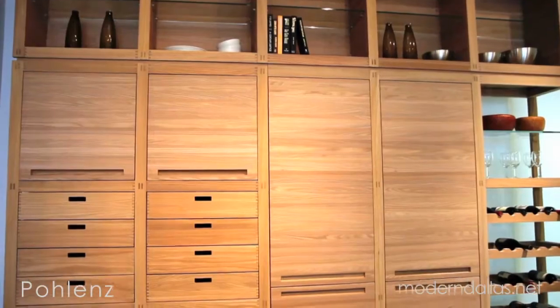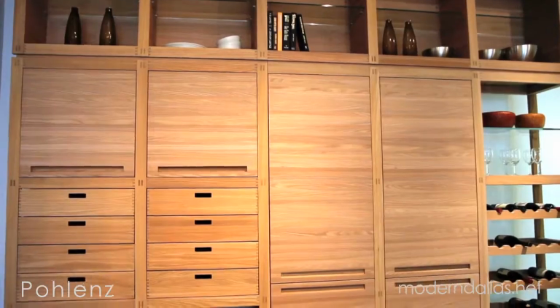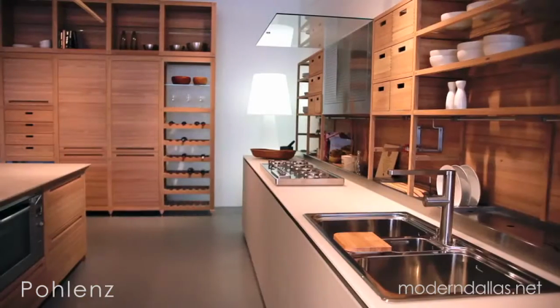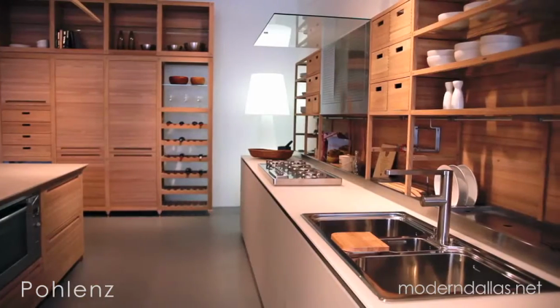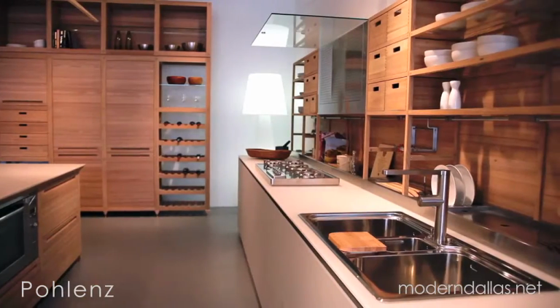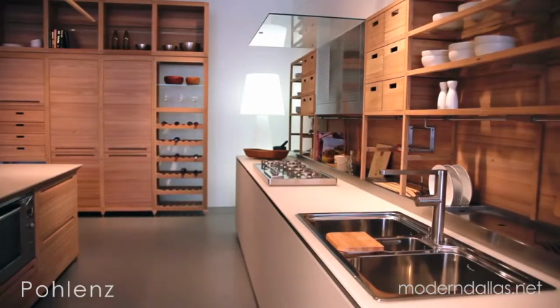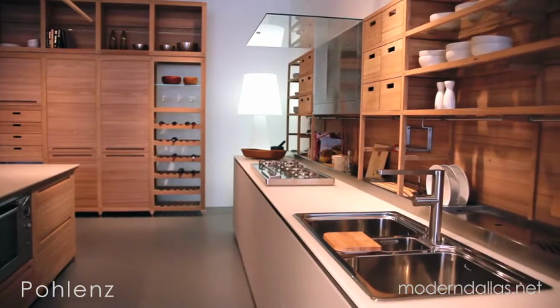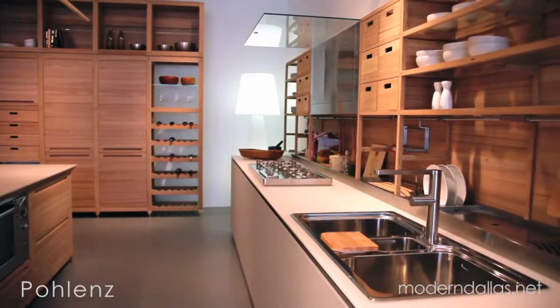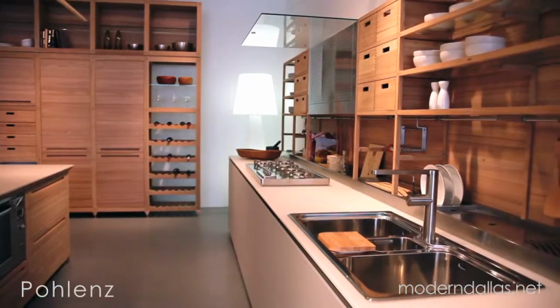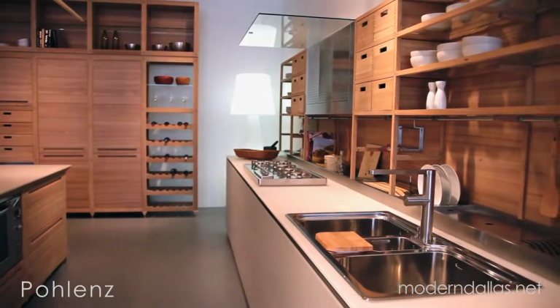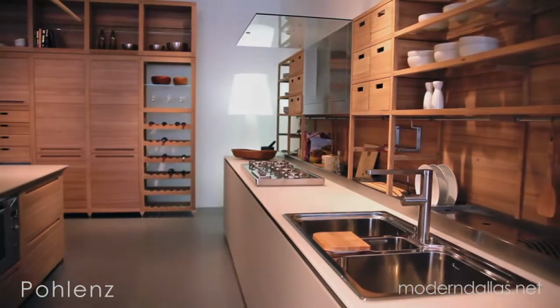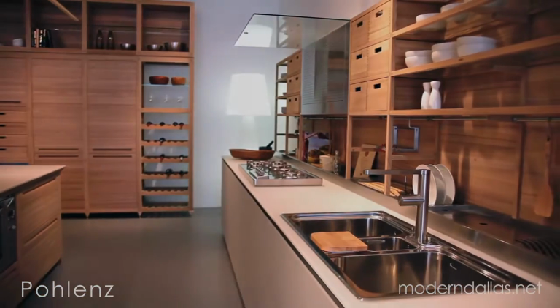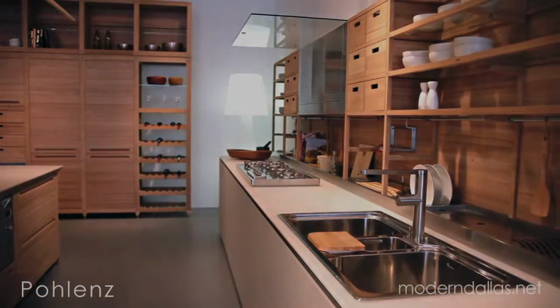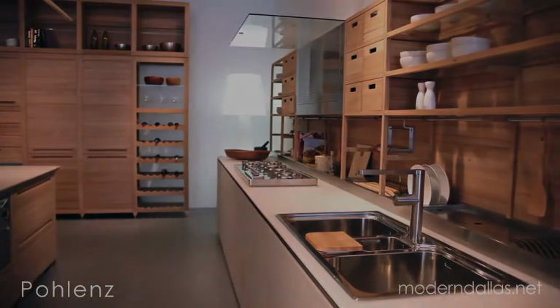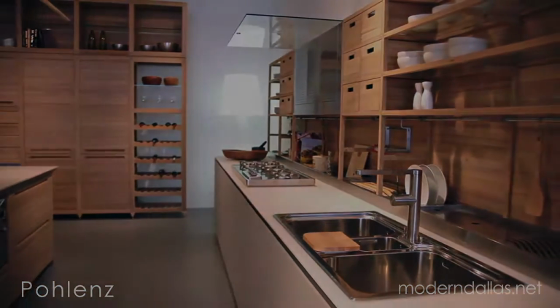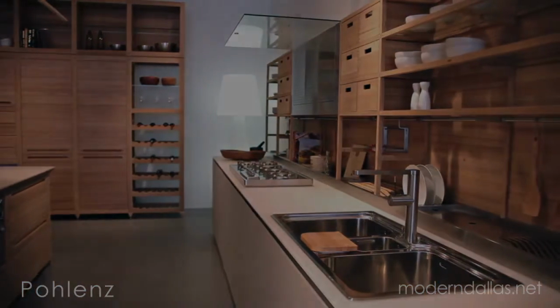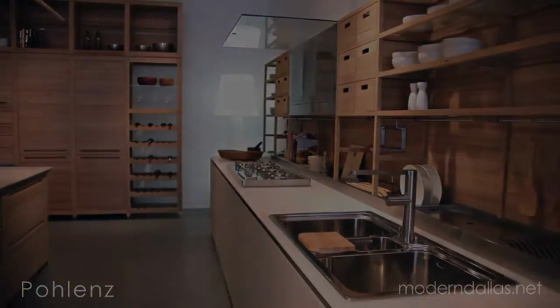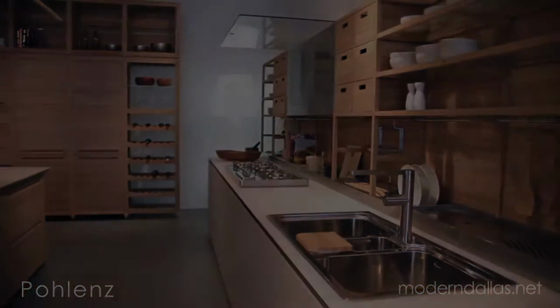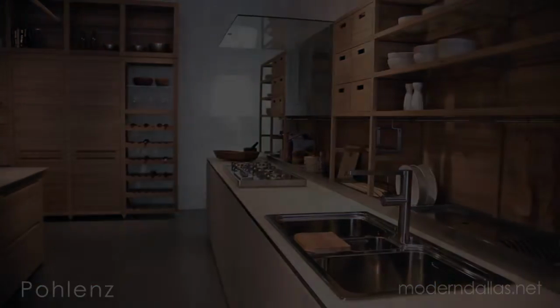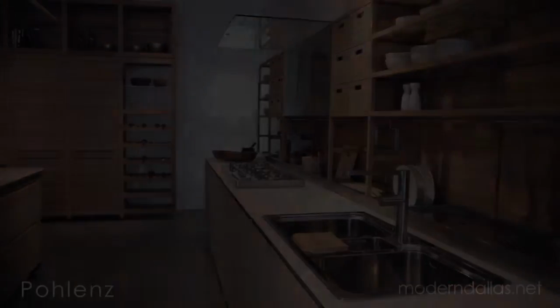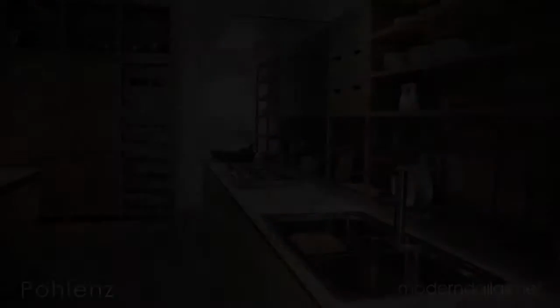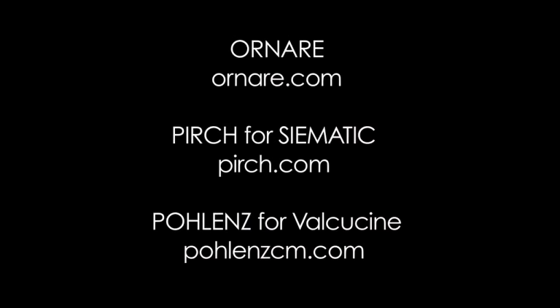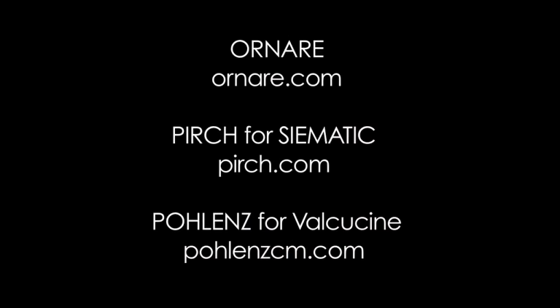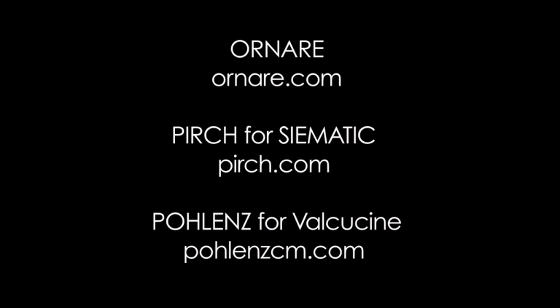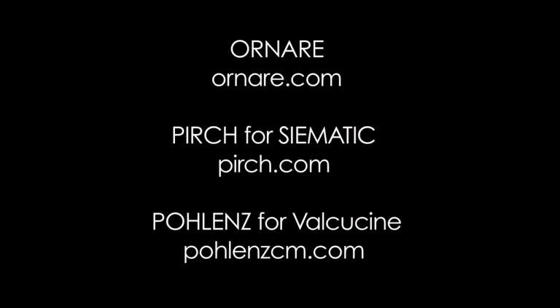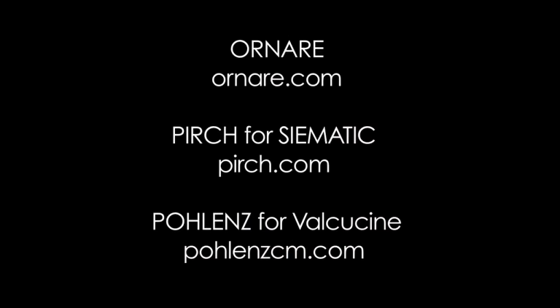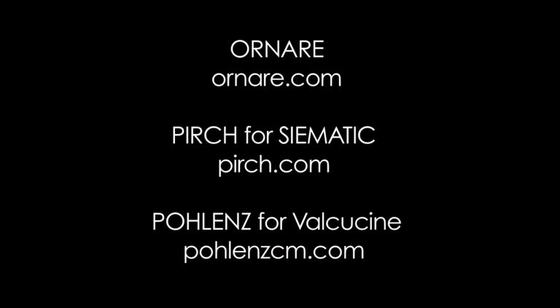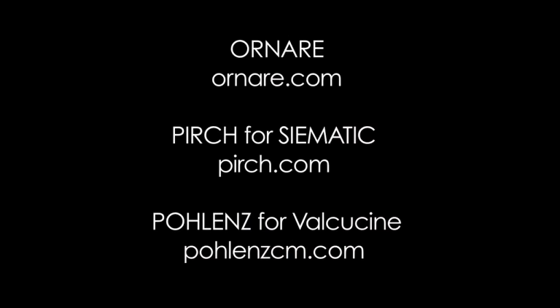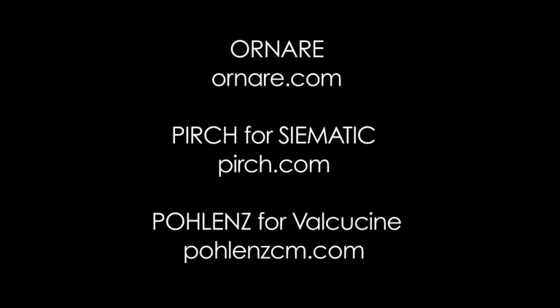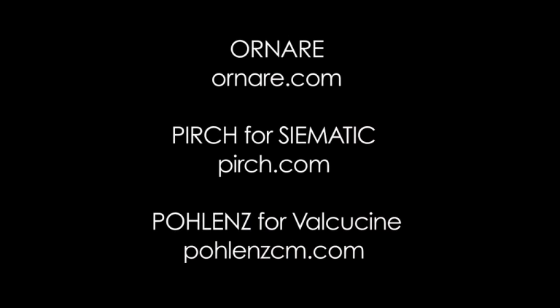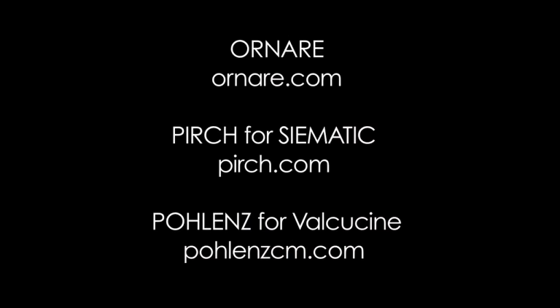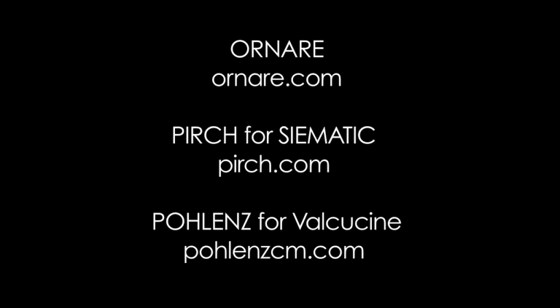With the help from these designer showrooms, your modern dream kitchen is within reach.